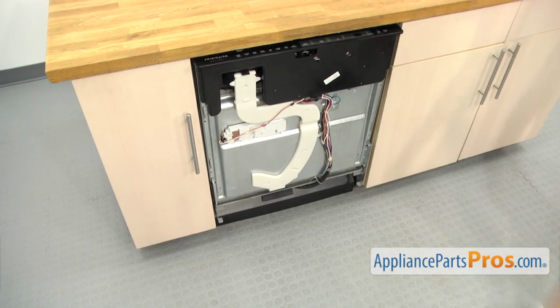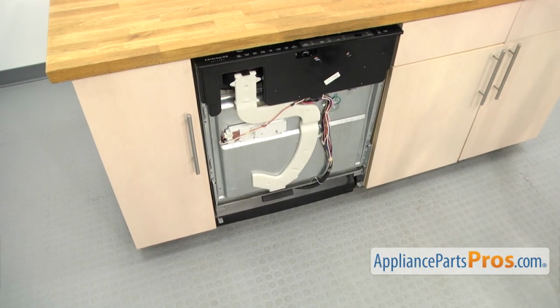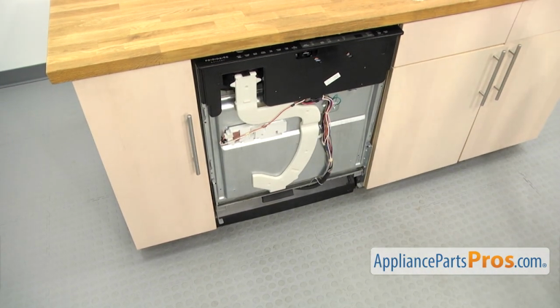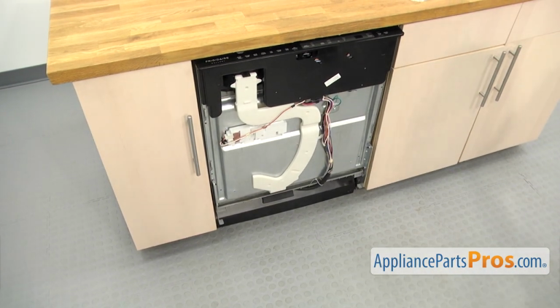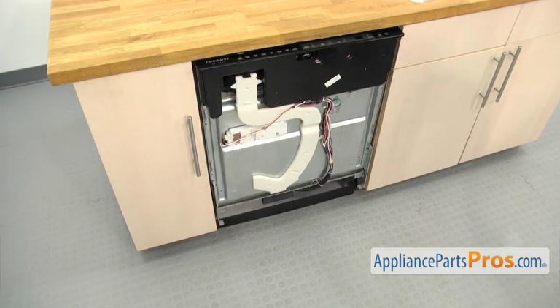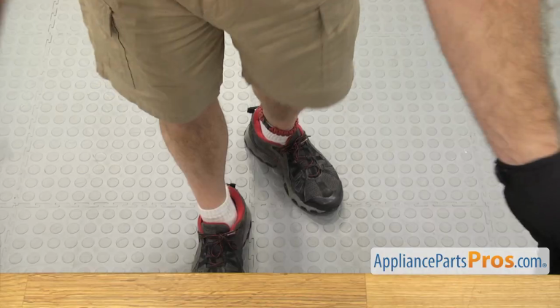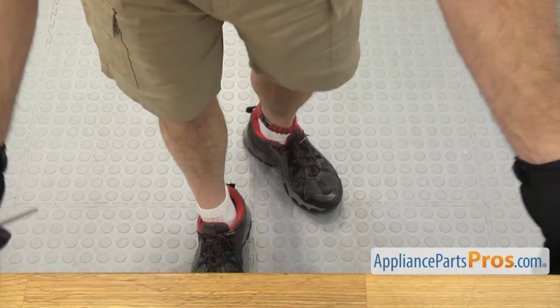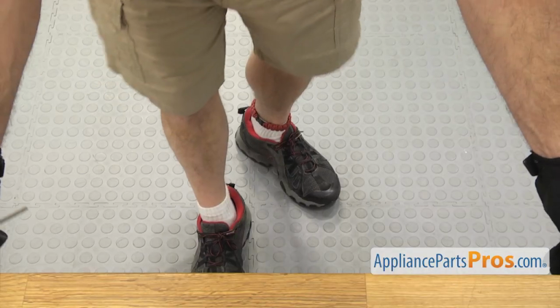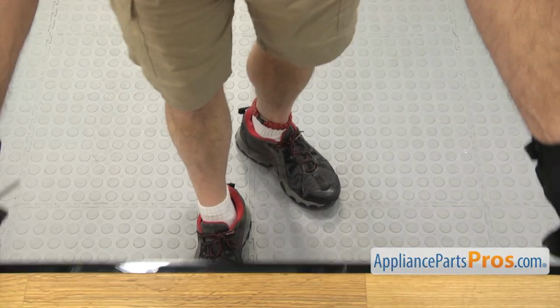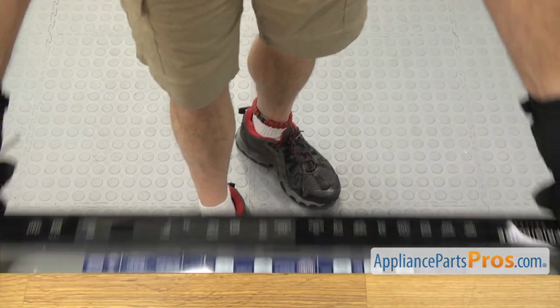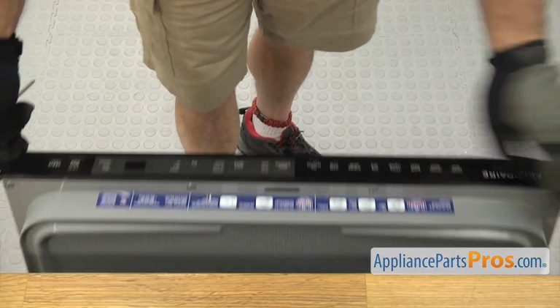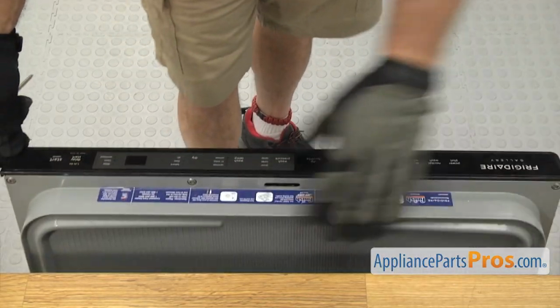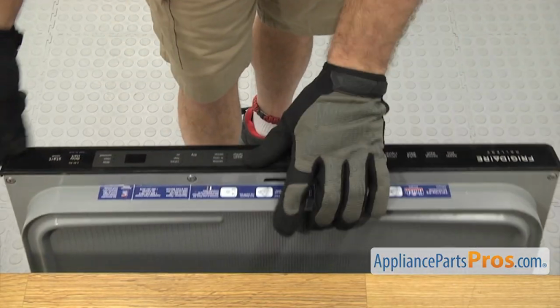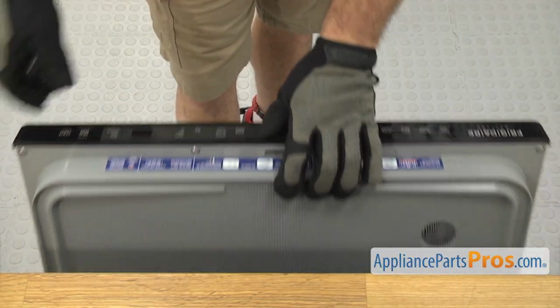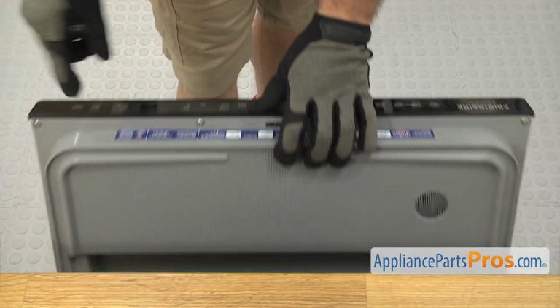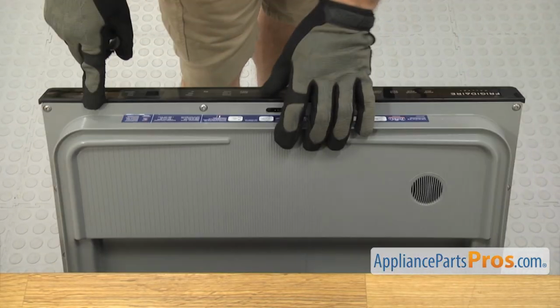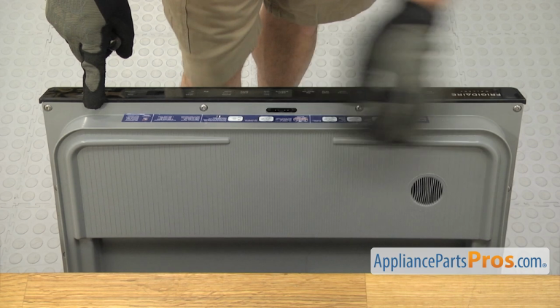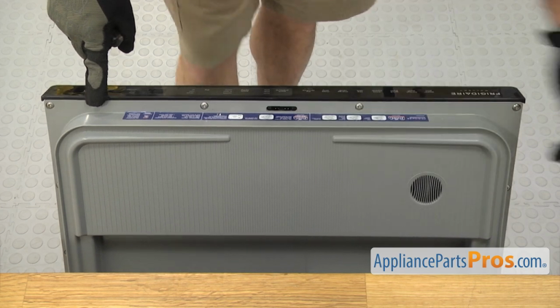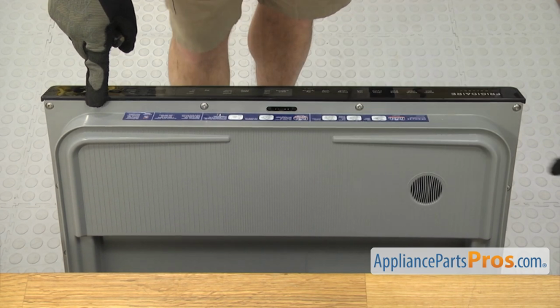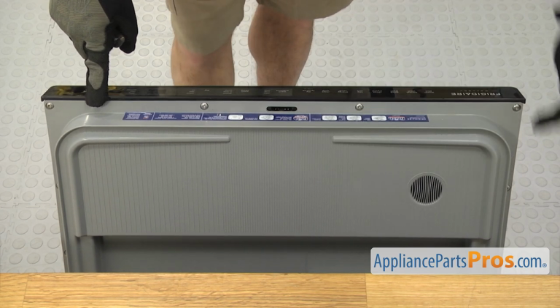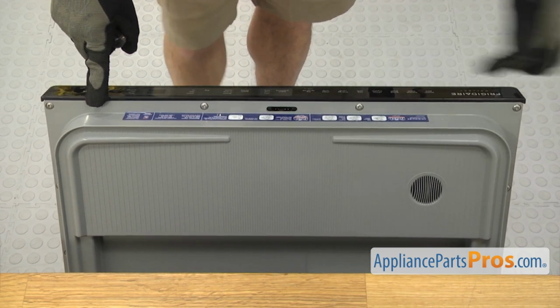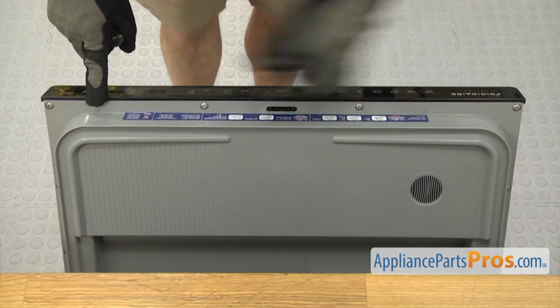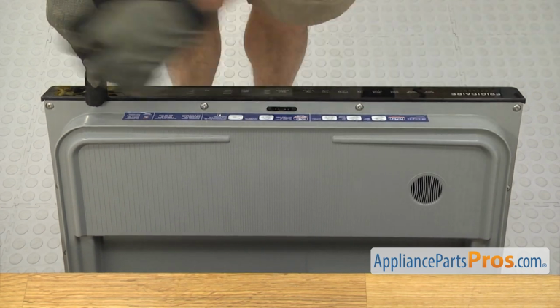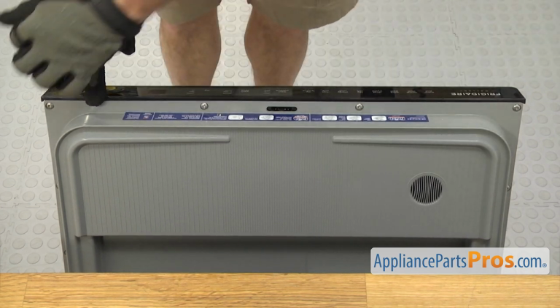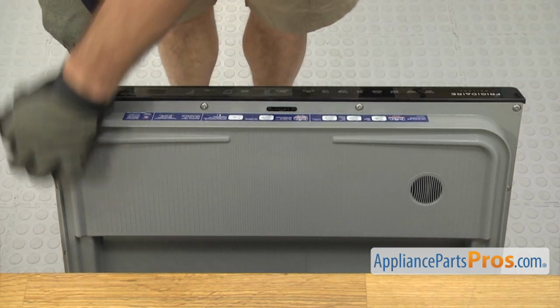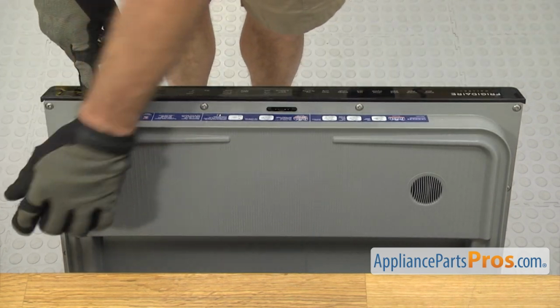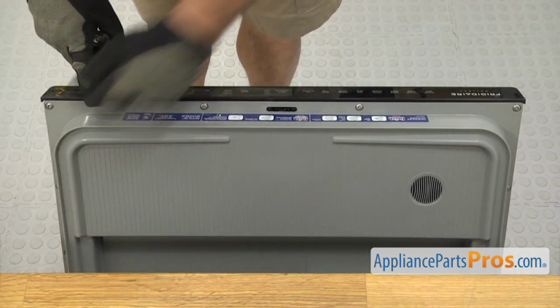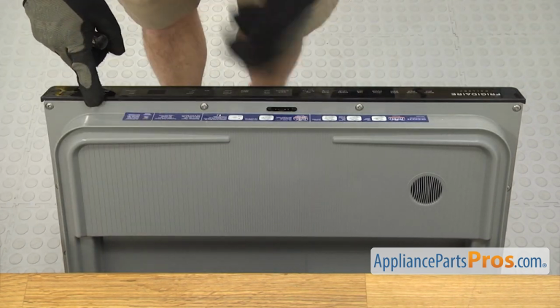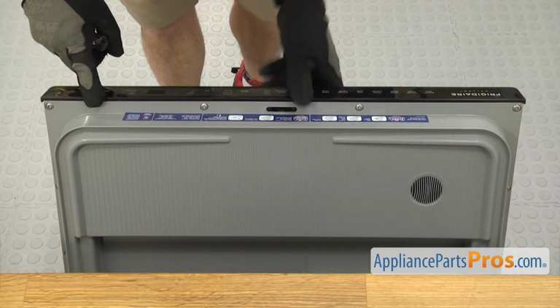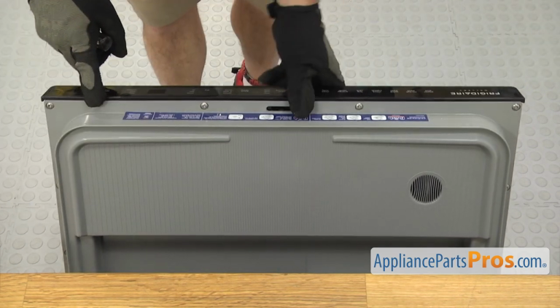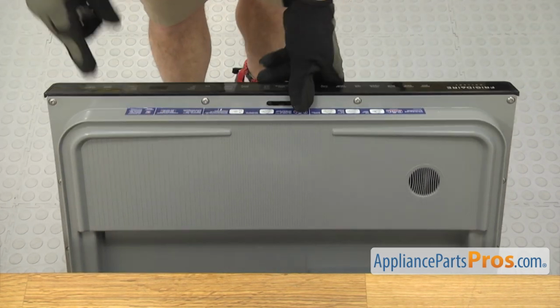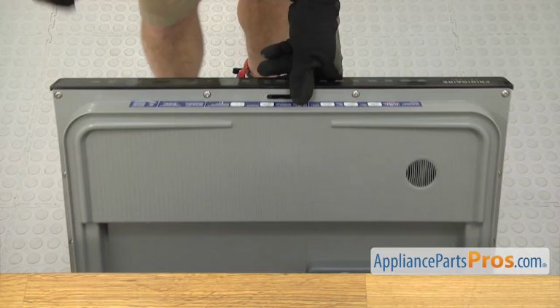Now we can open up the door and use a Torx 20 driver to remove the screws that hold the control panel assembly on.